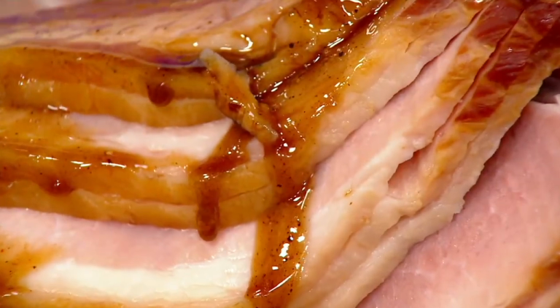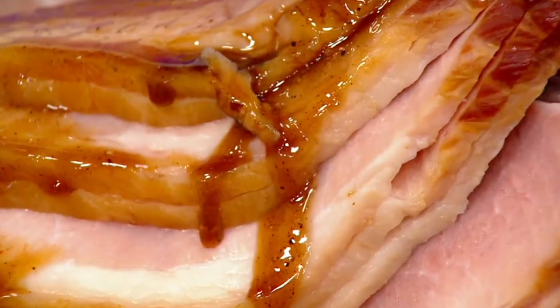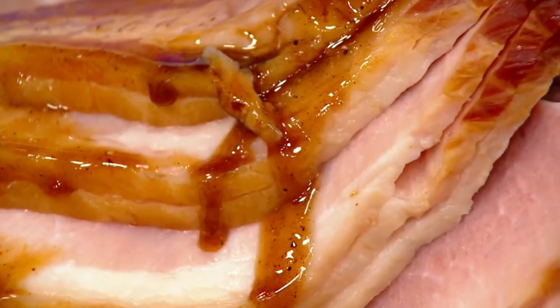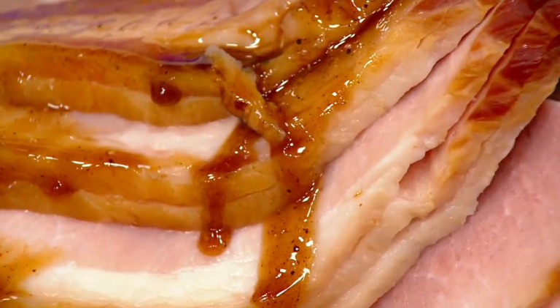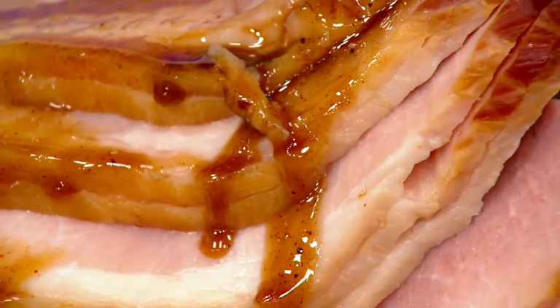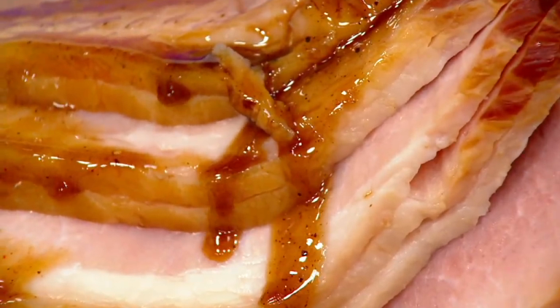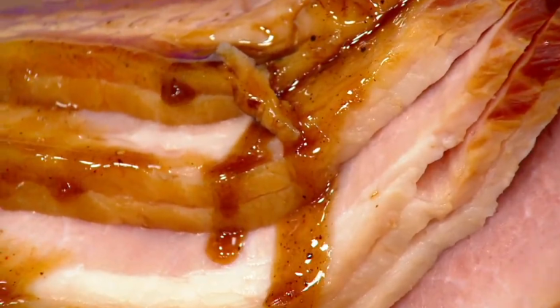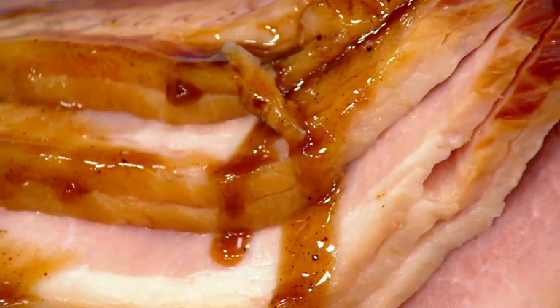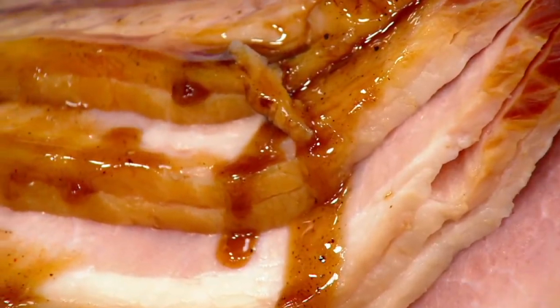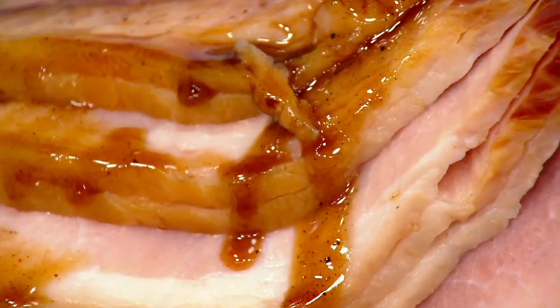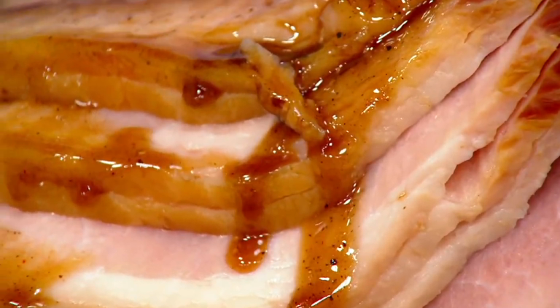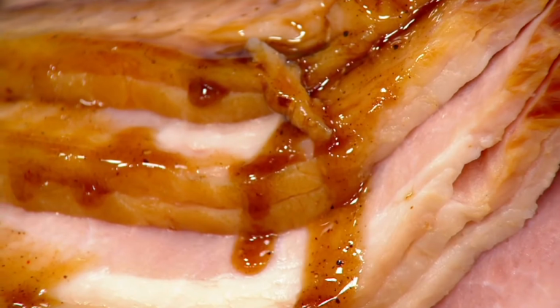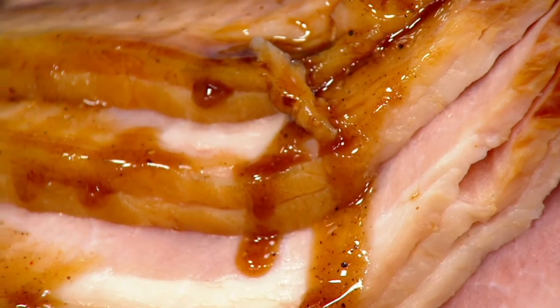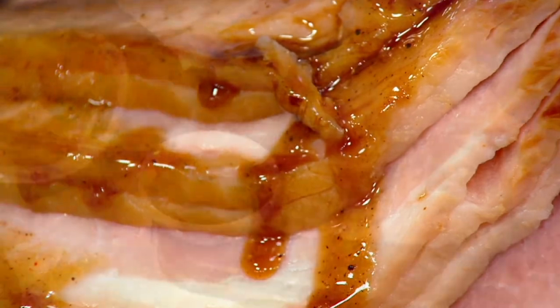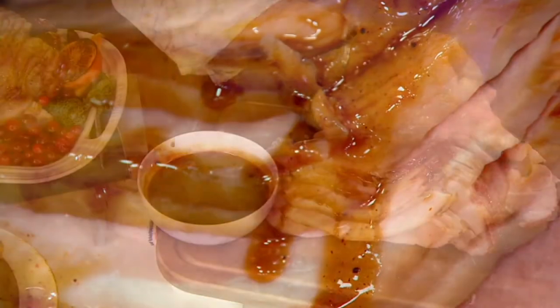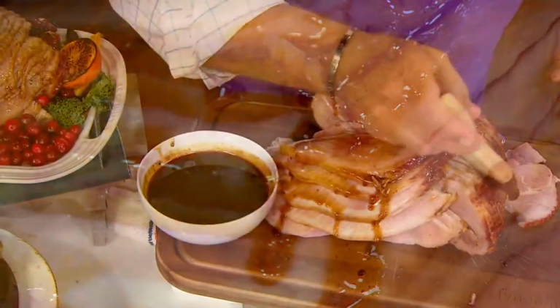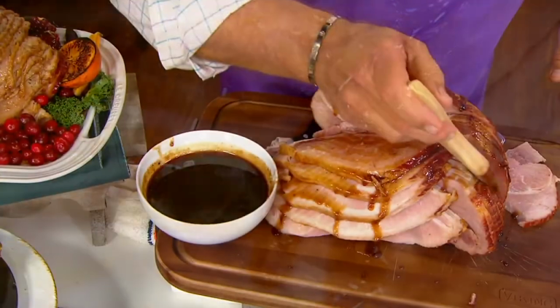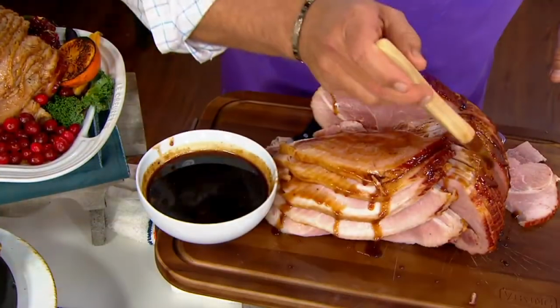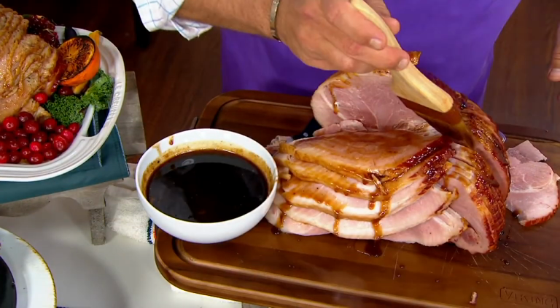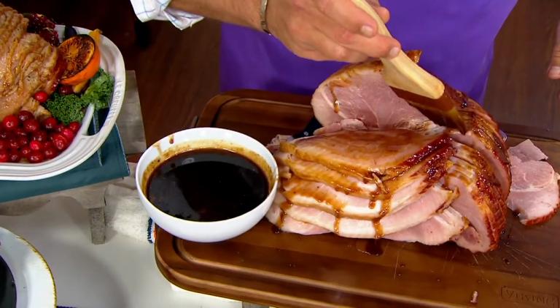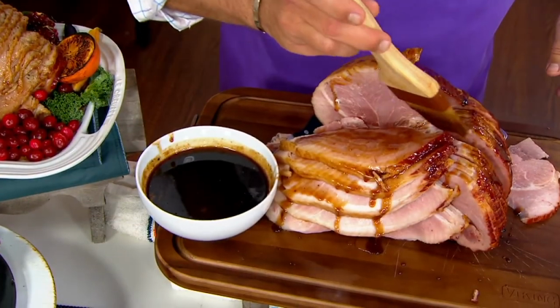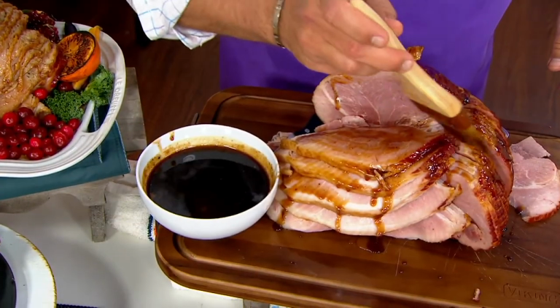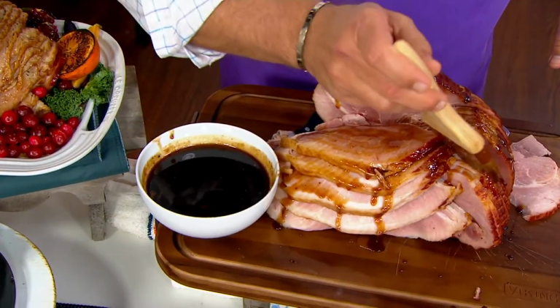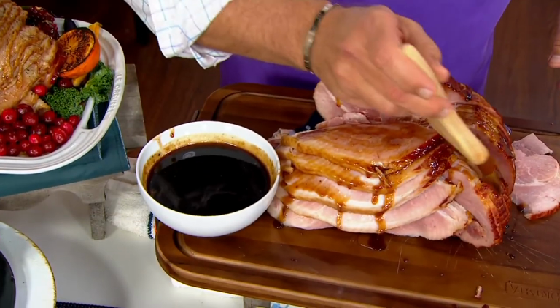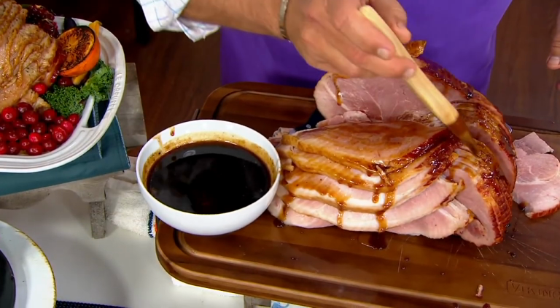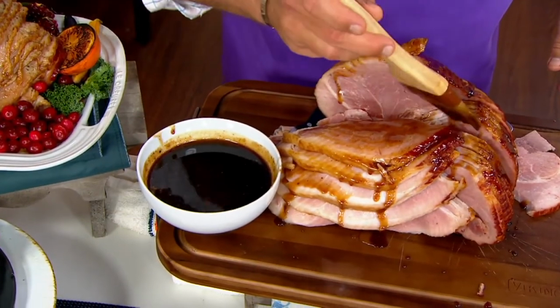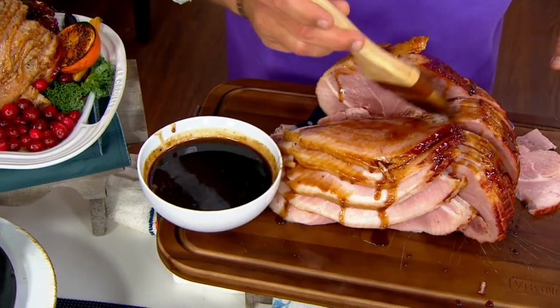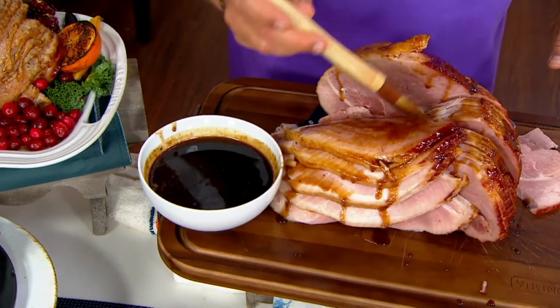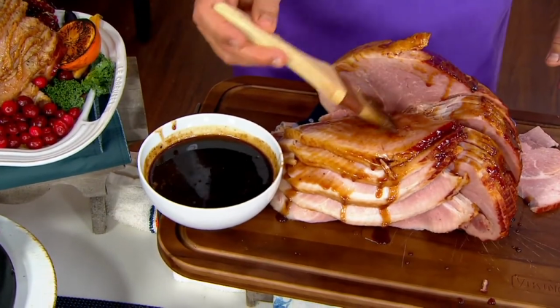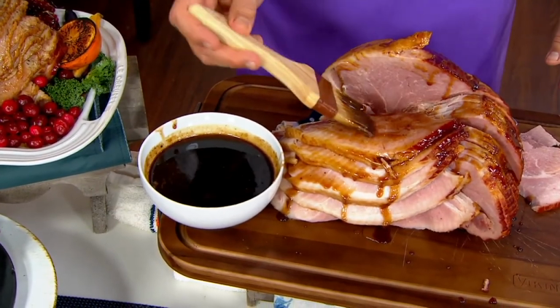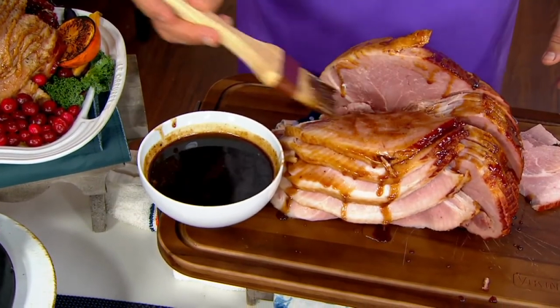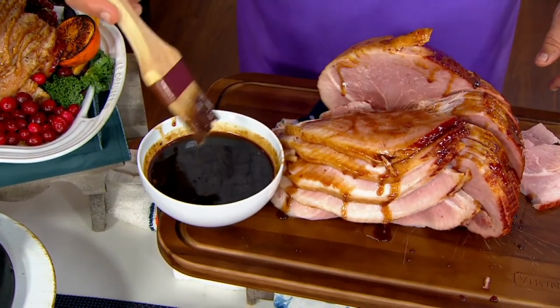Paint it on, boys and girls. Paint it on. Get out your pastry brush and make it happen.